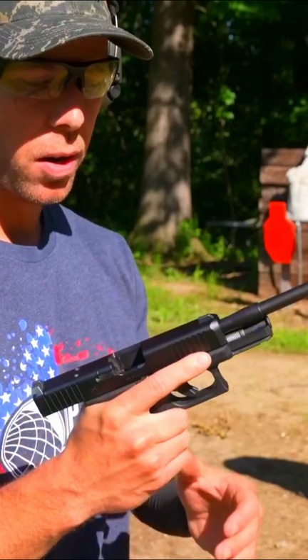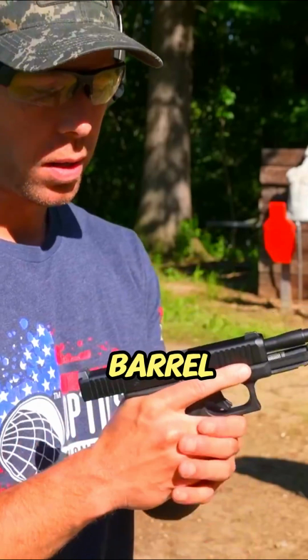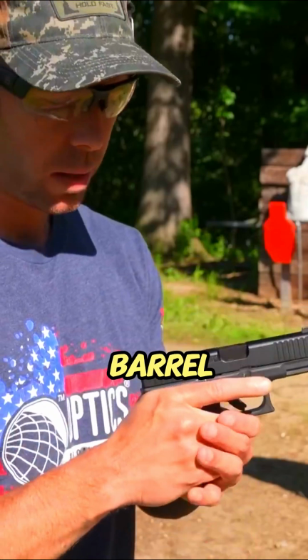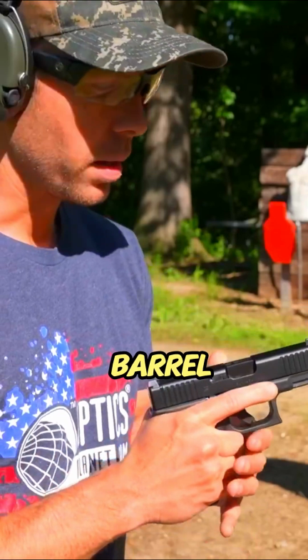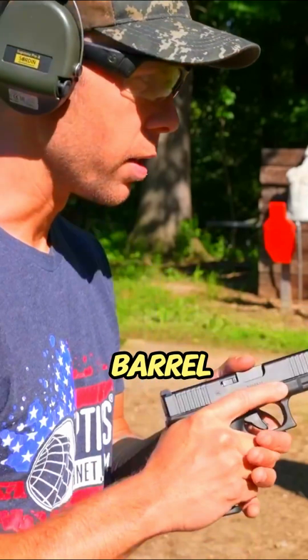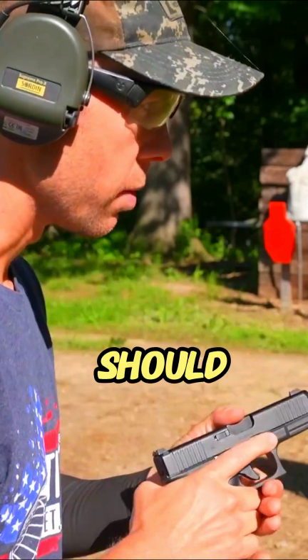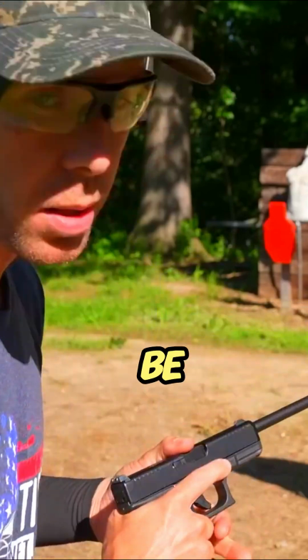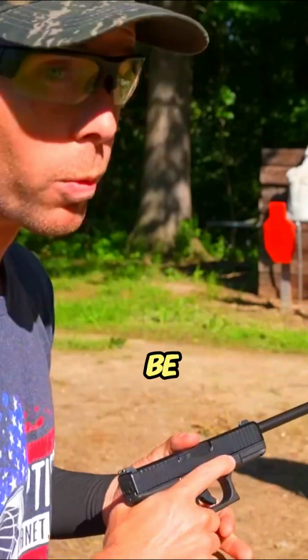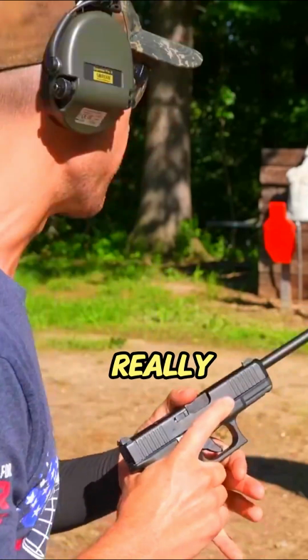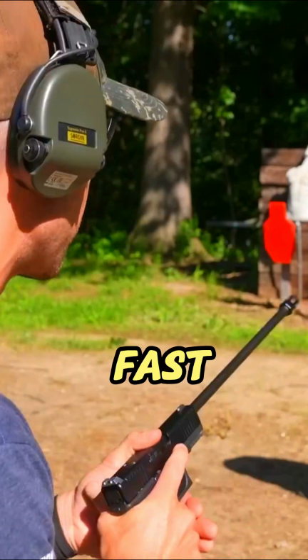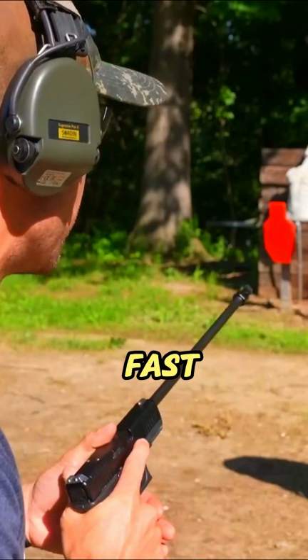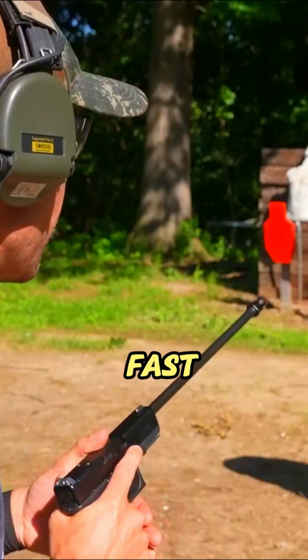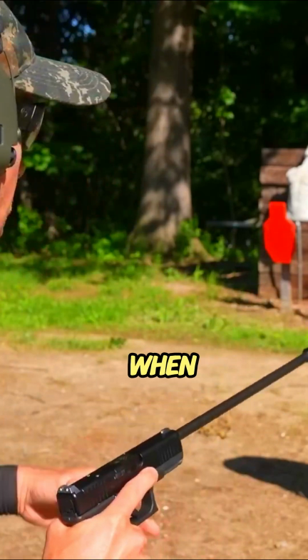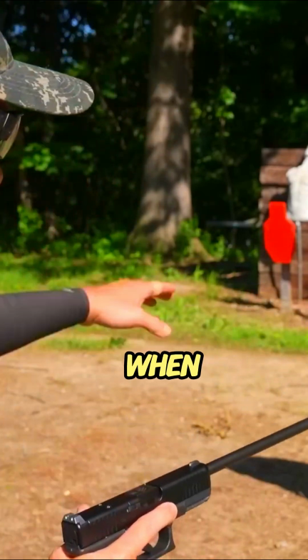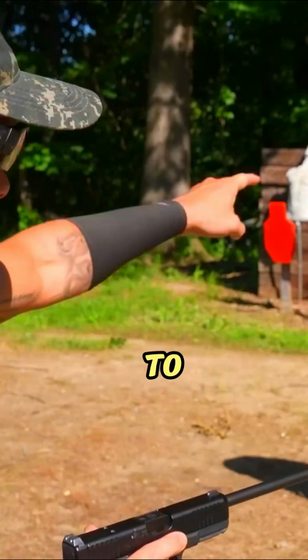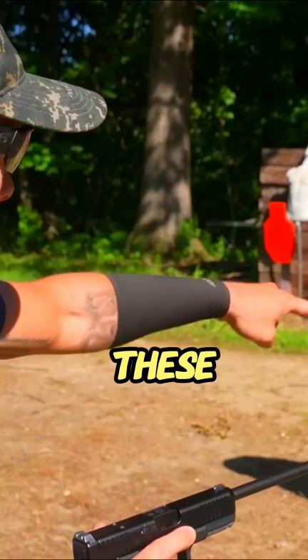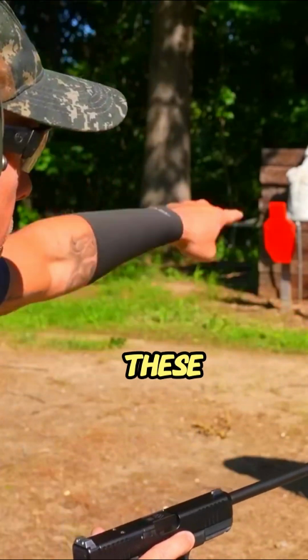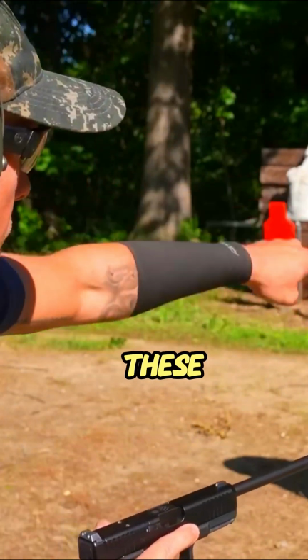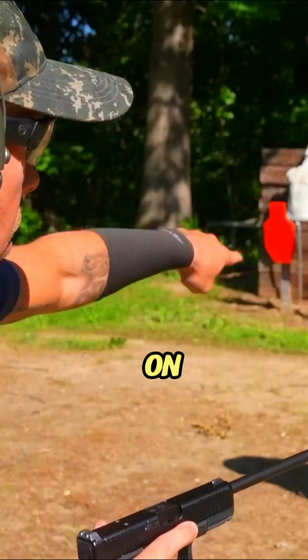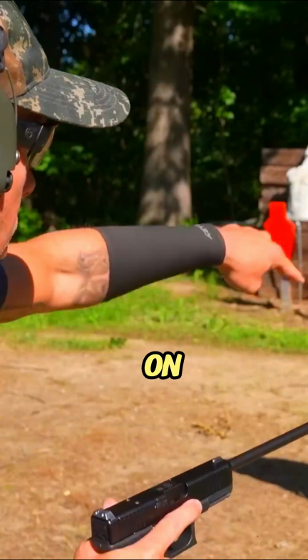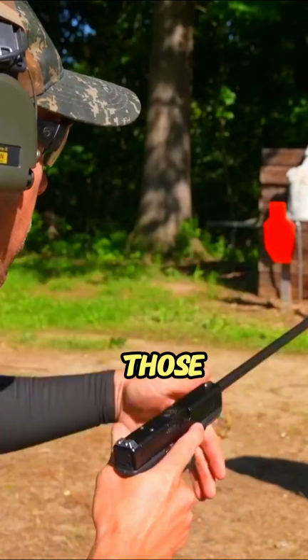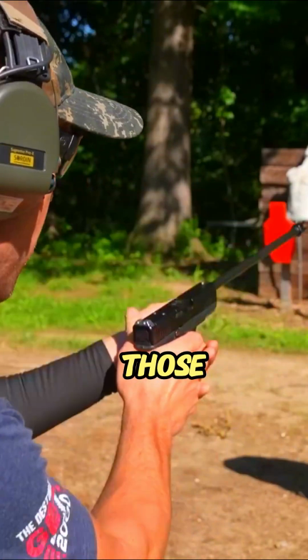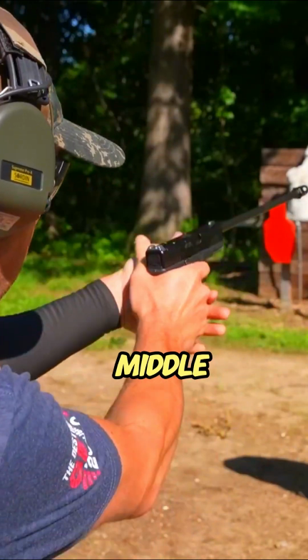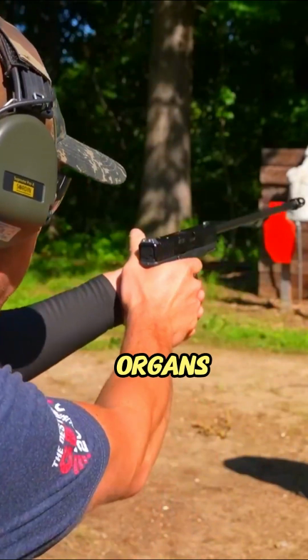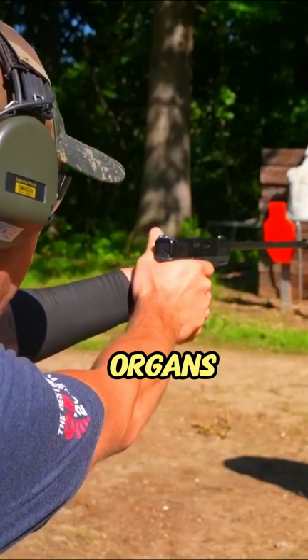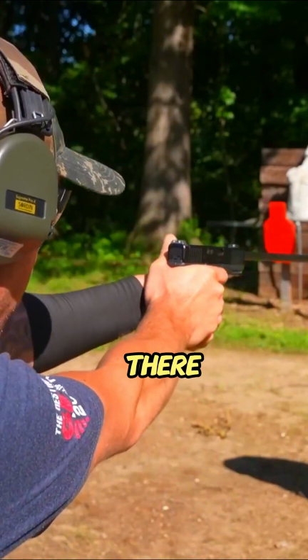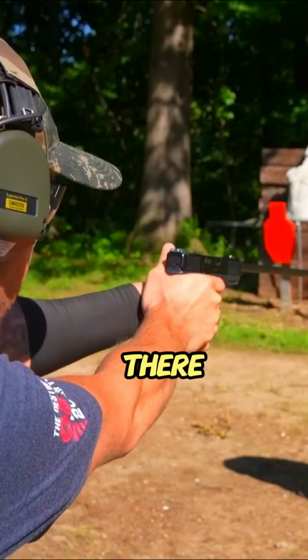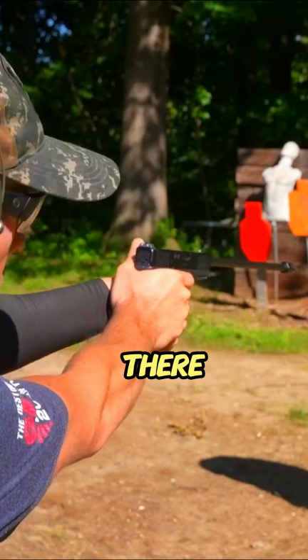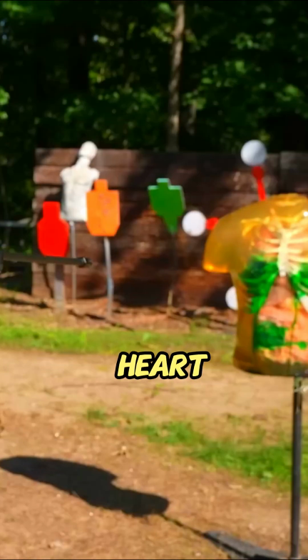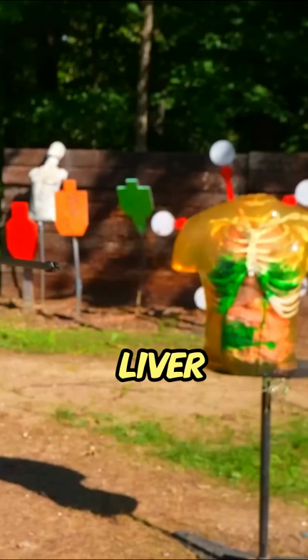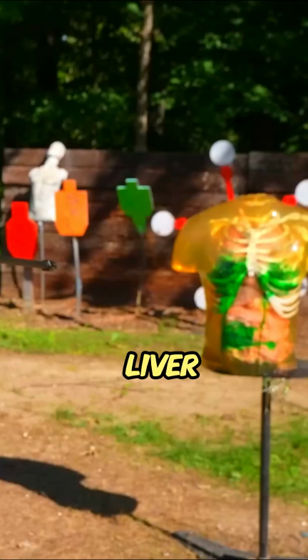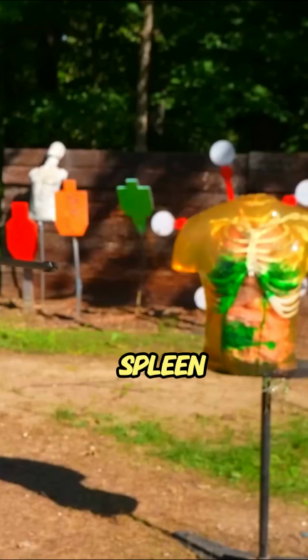Barrel should be really fast. I'm going to try to put these on those middle organs there — heart, liver, spleen.